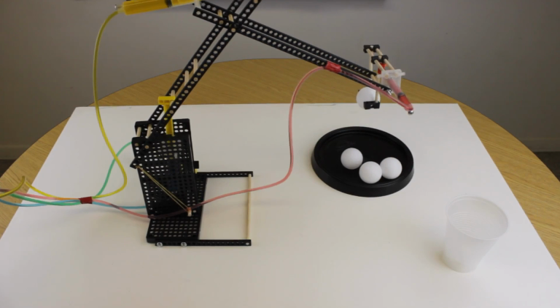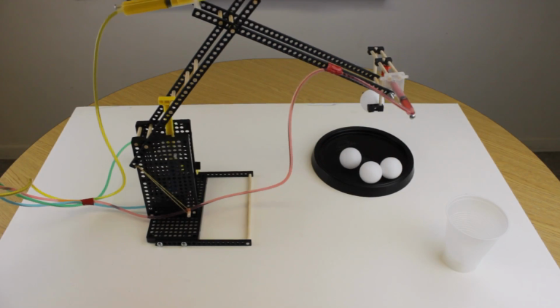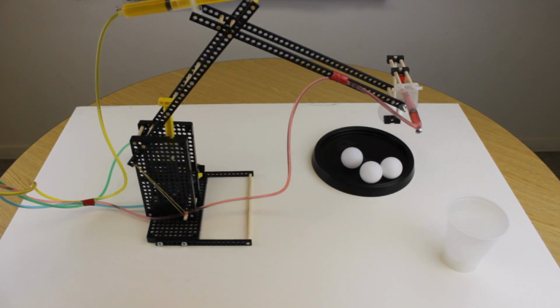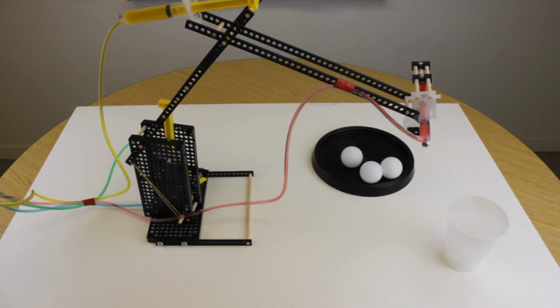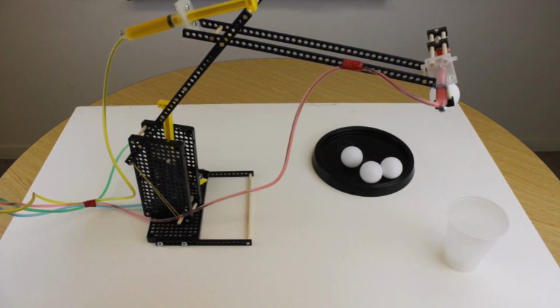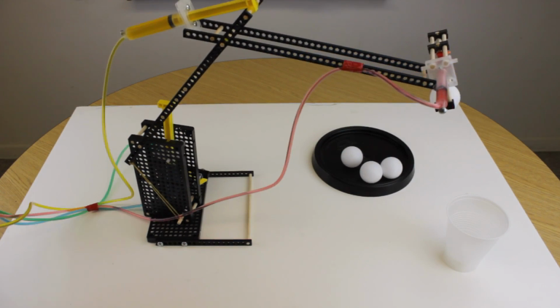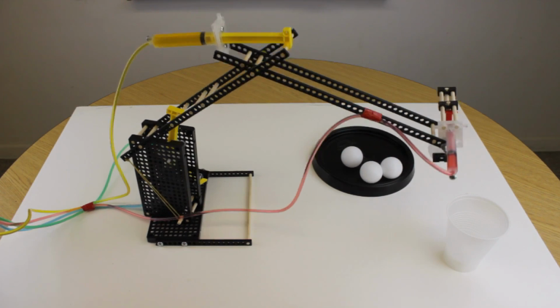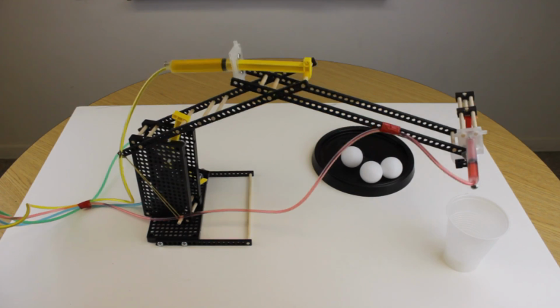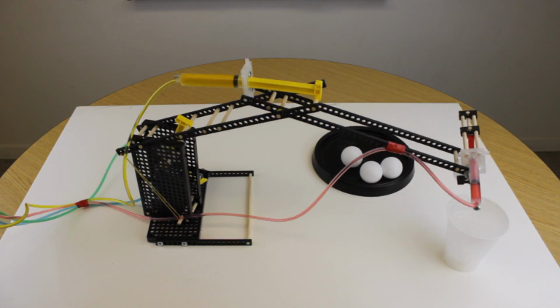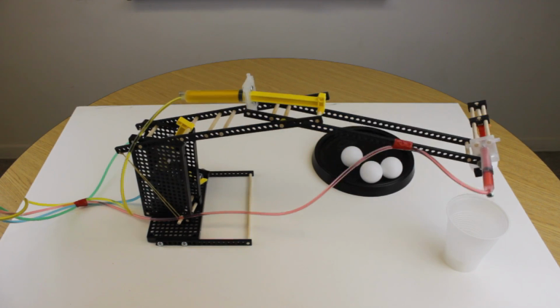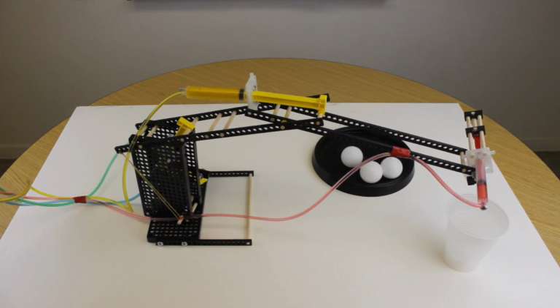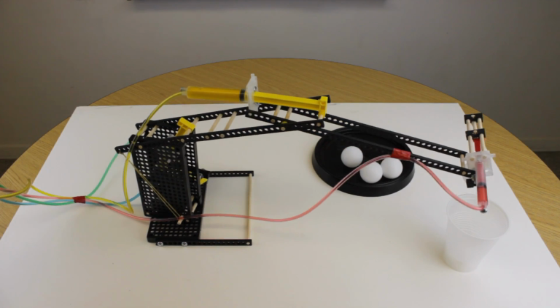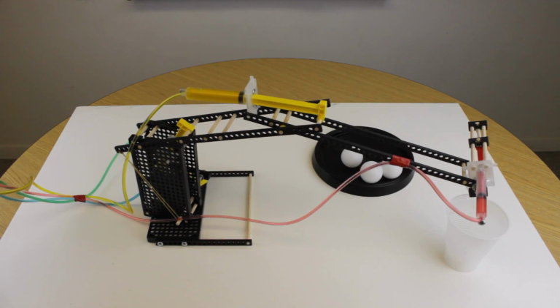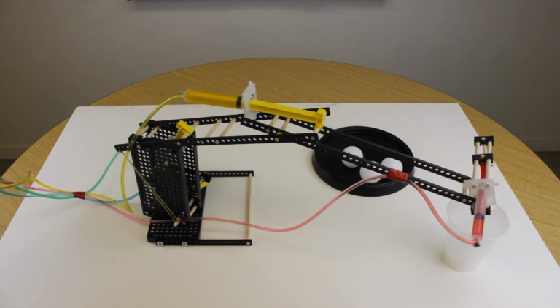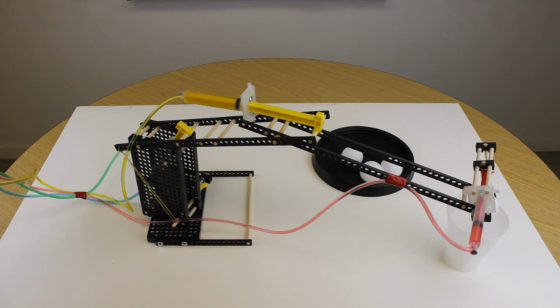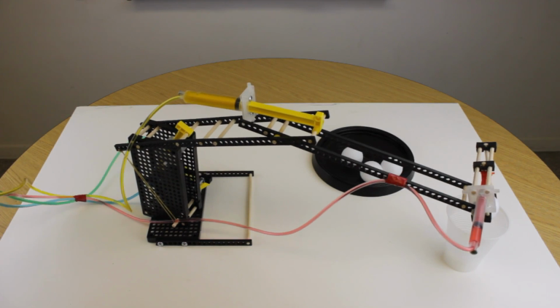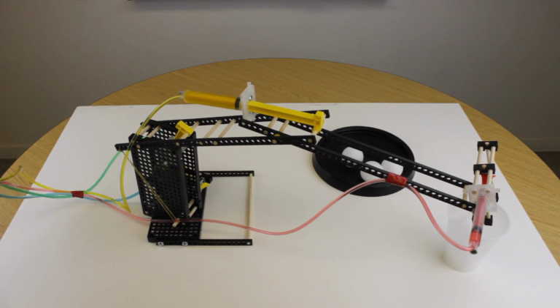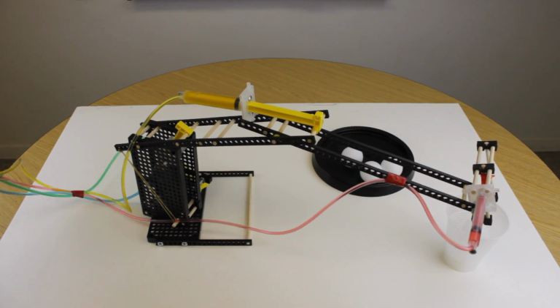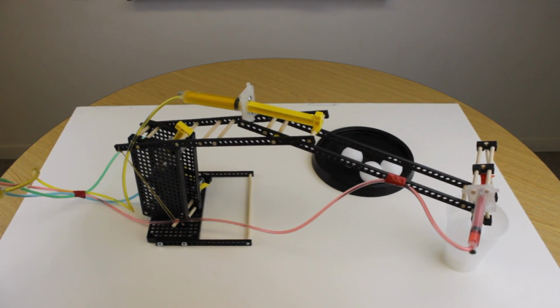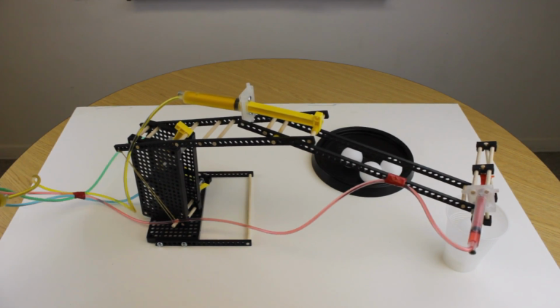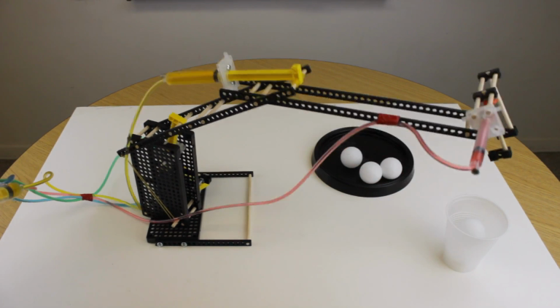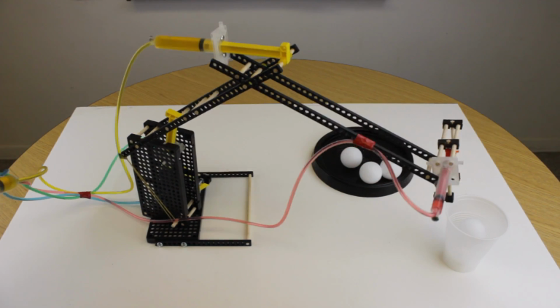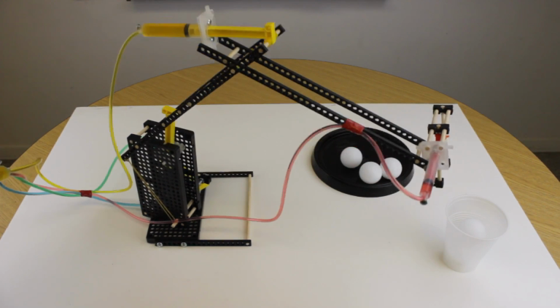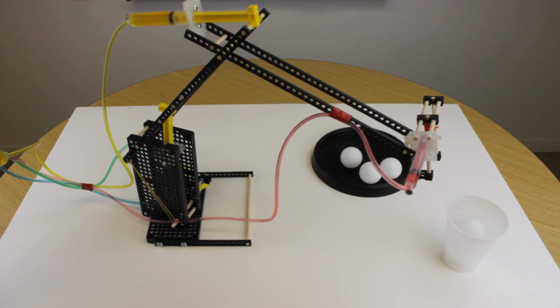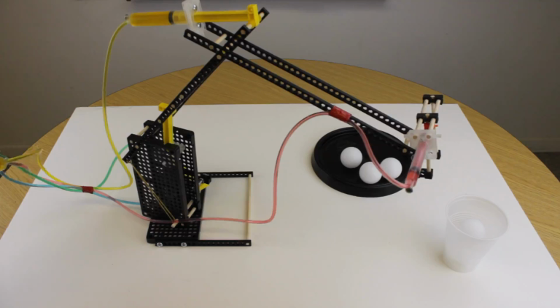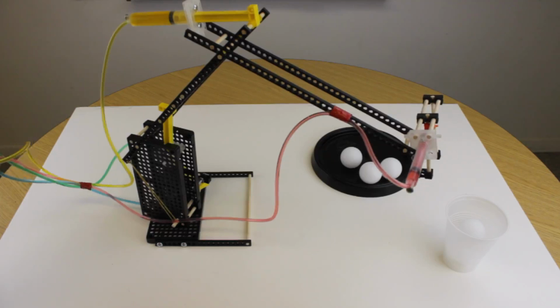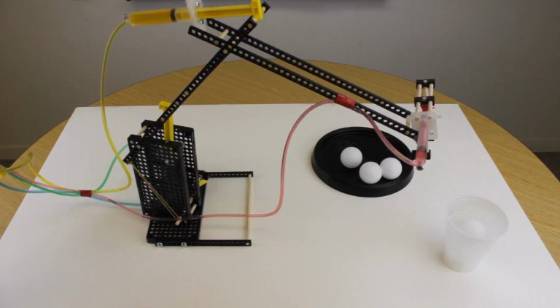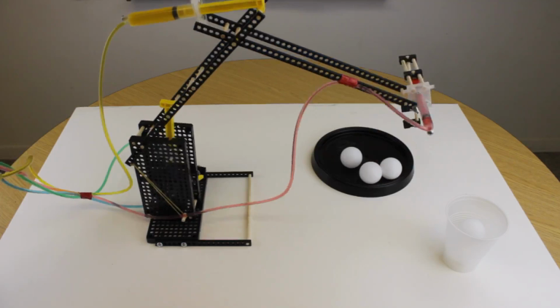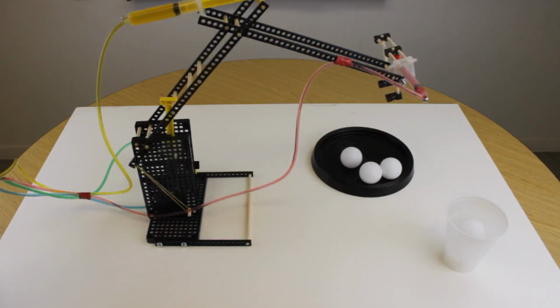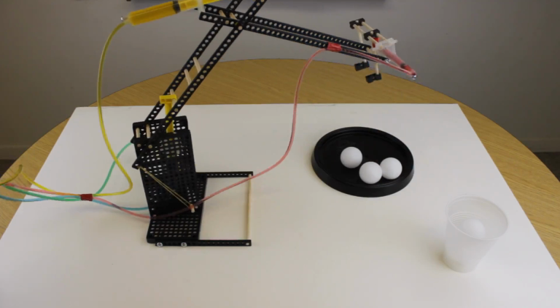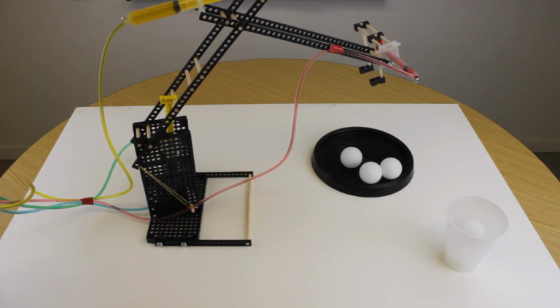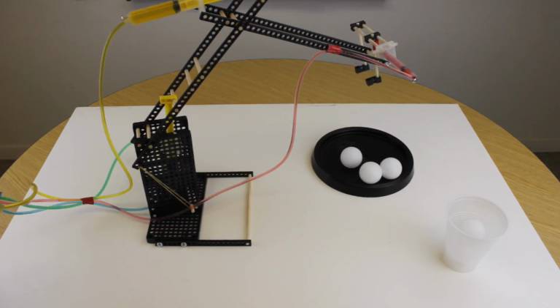Your arm is done. Now go ahead and play with it. See how well you can control it. If it doesn't work the way you want, try to improve it — maybe make your own design and see what you can do.